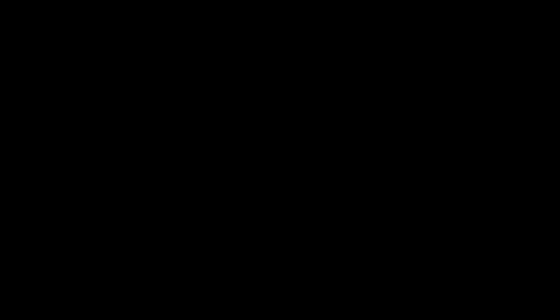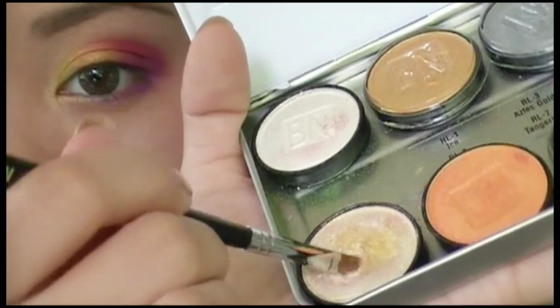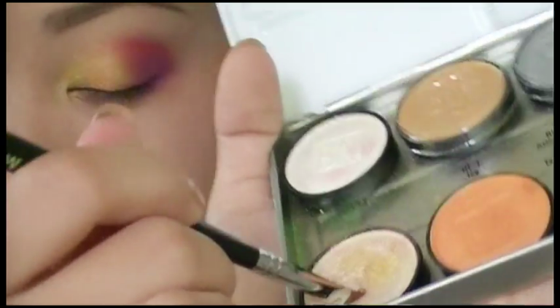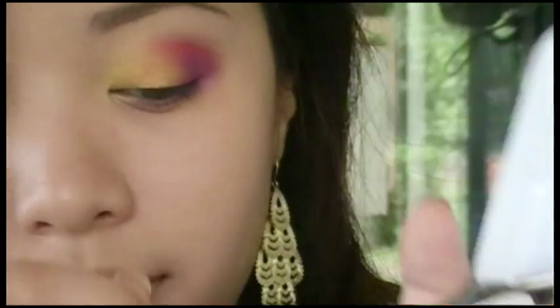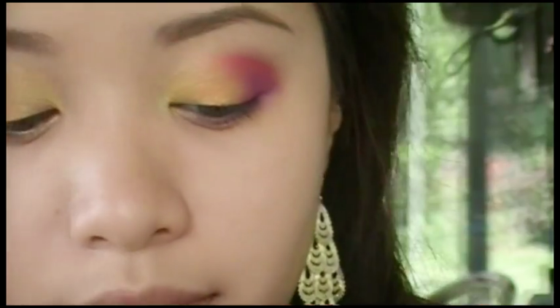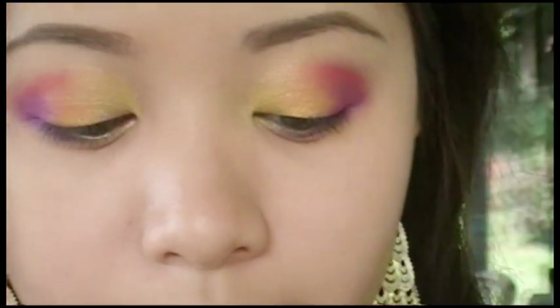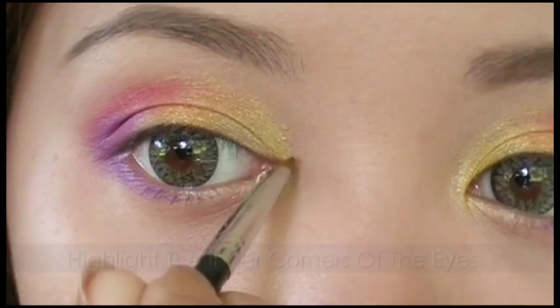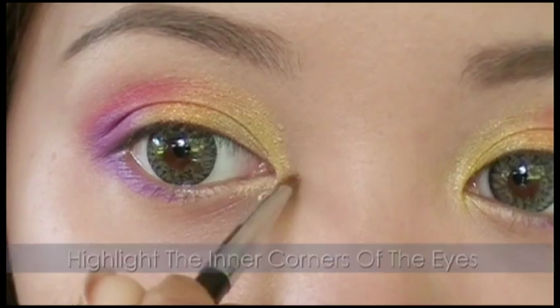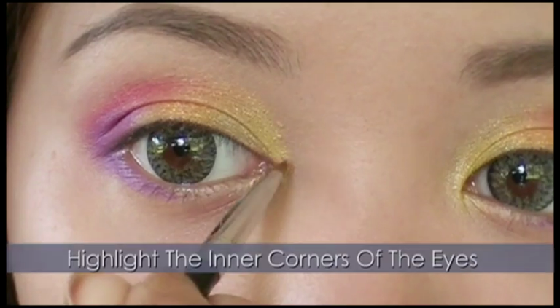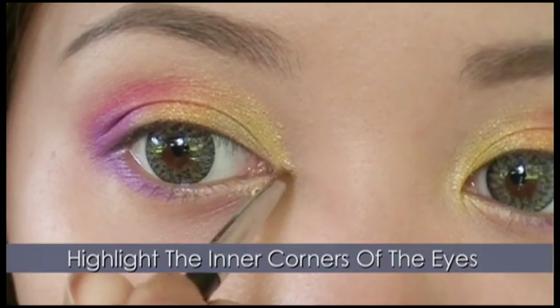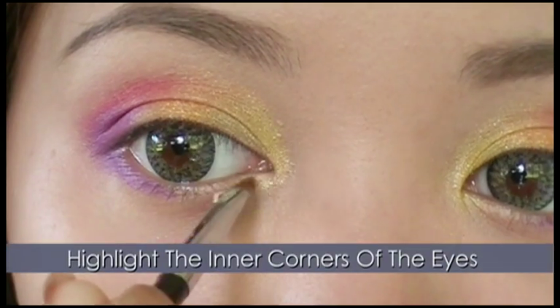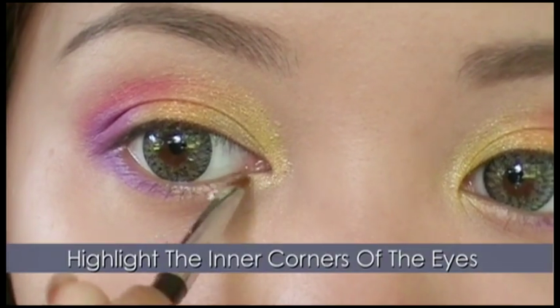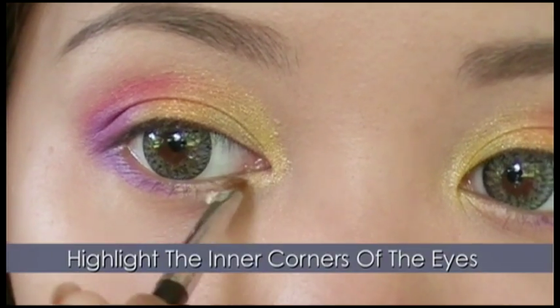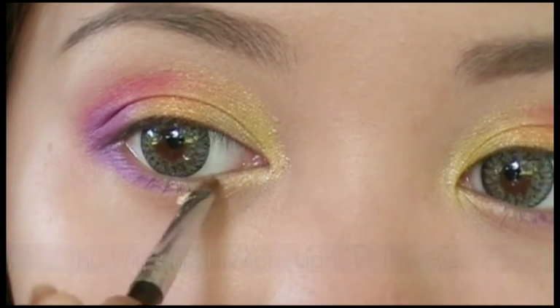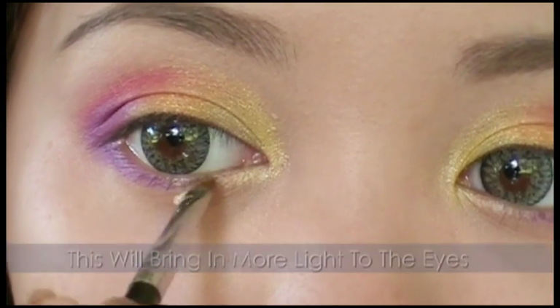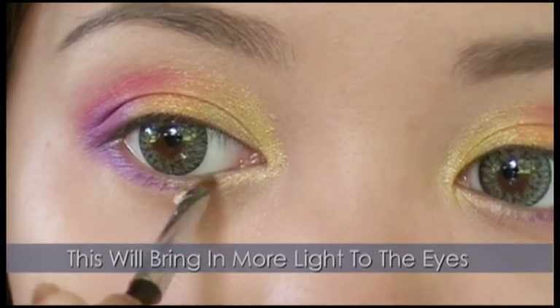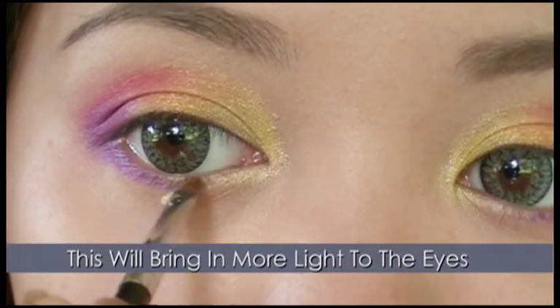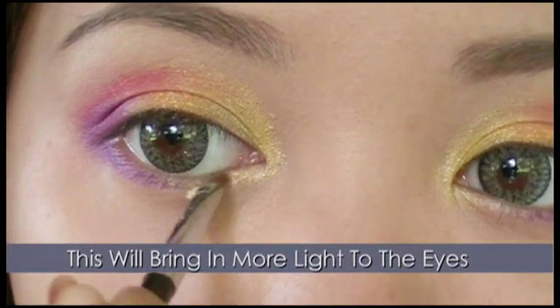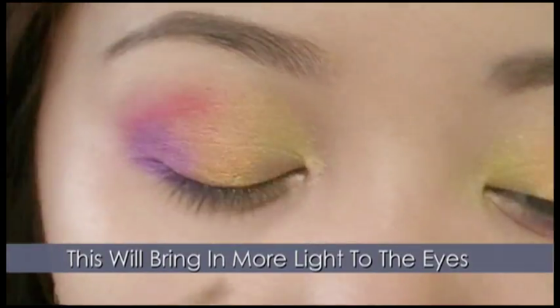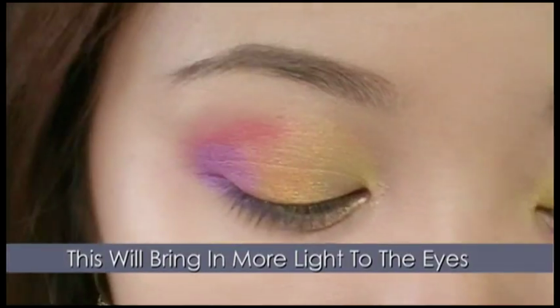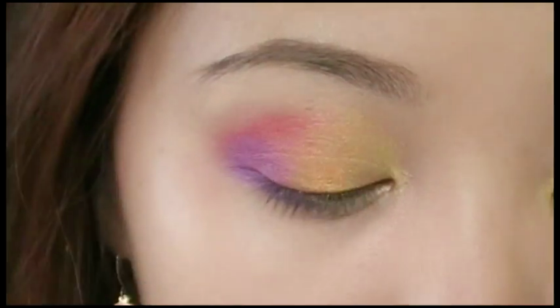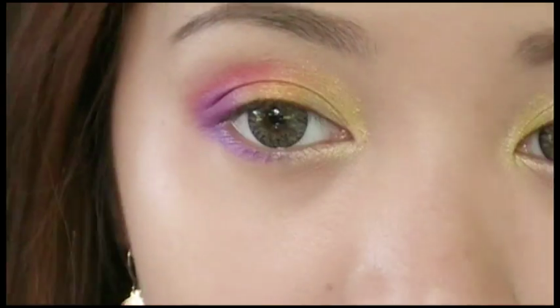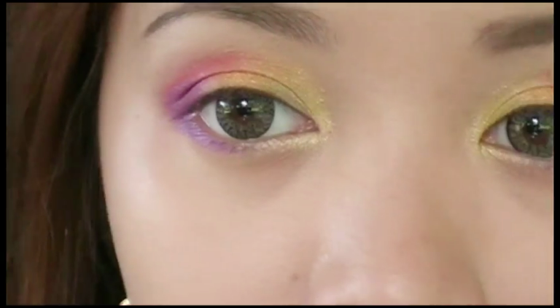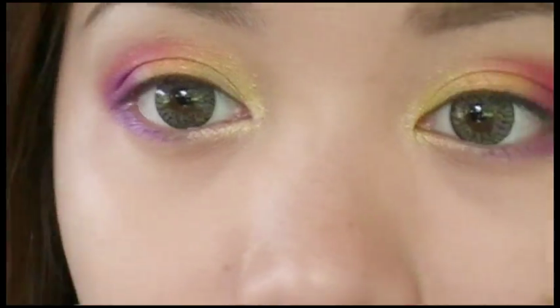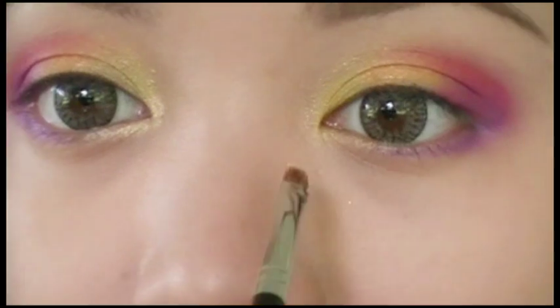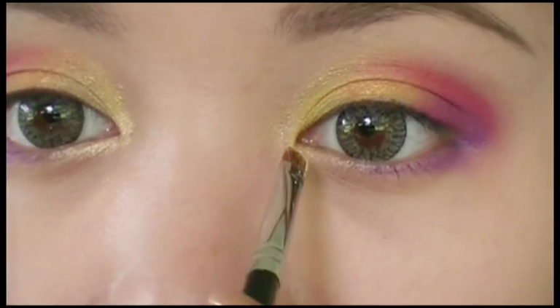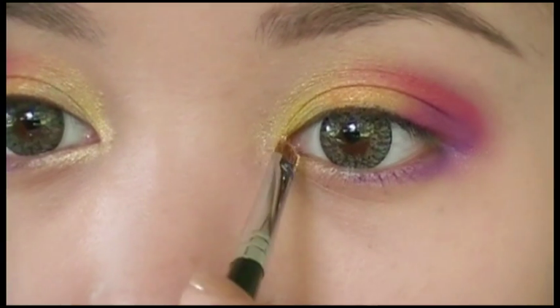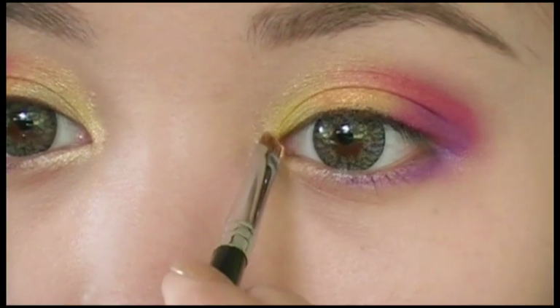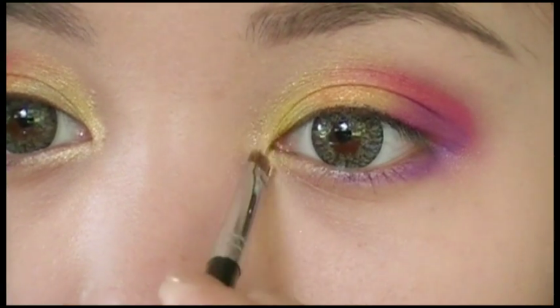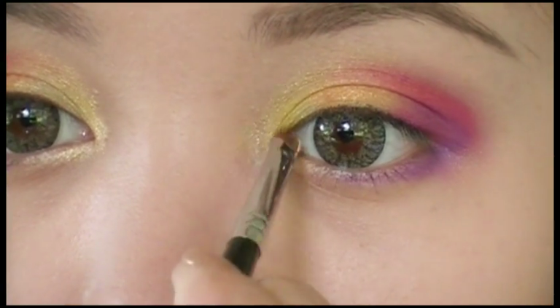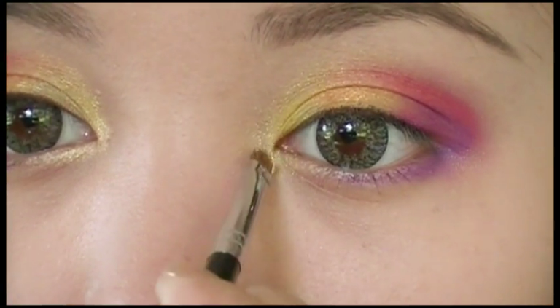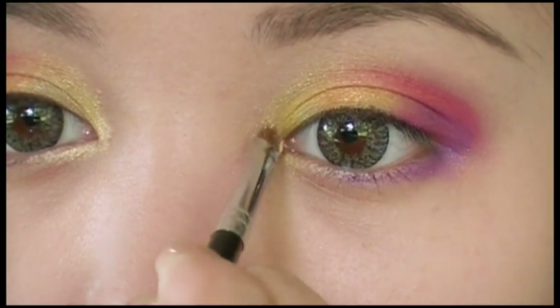Take a champagne color and apply it along the inner corner of the eyes. This will bring in more light to the eyes.